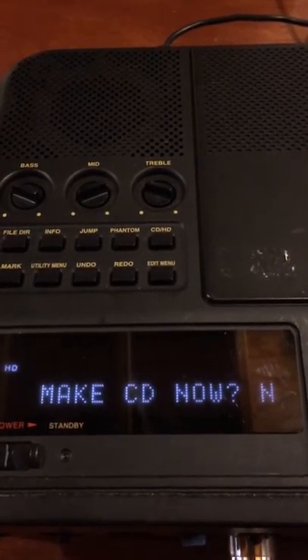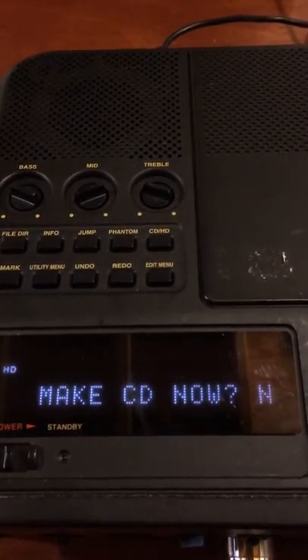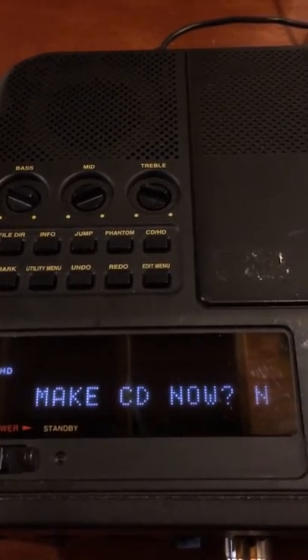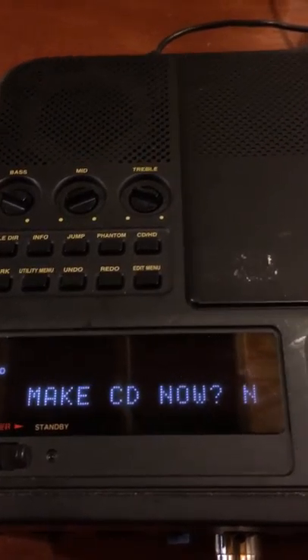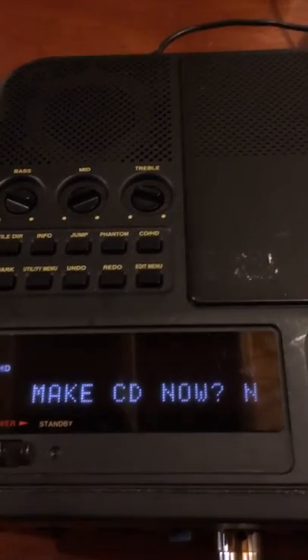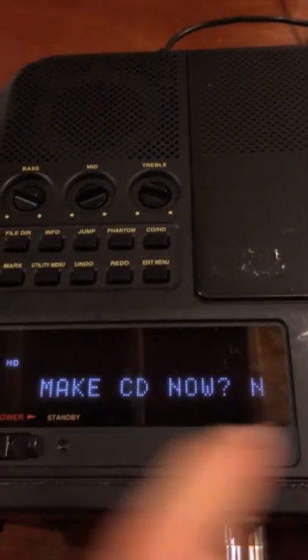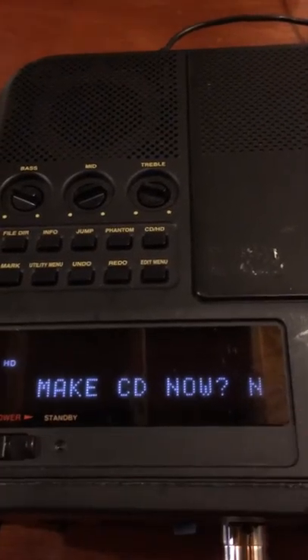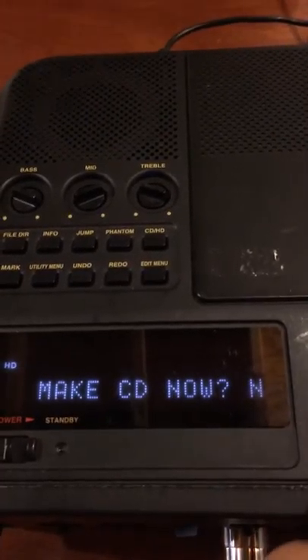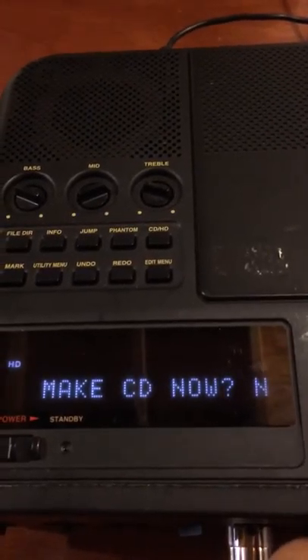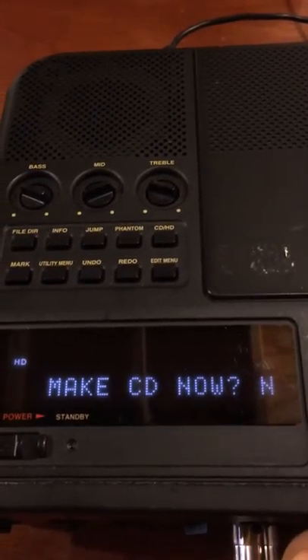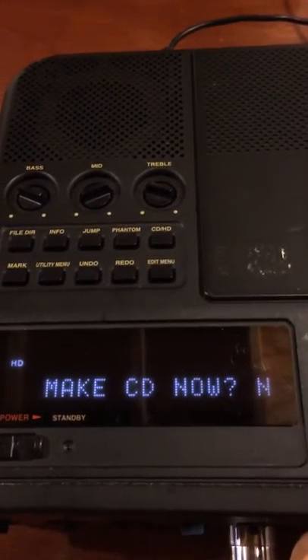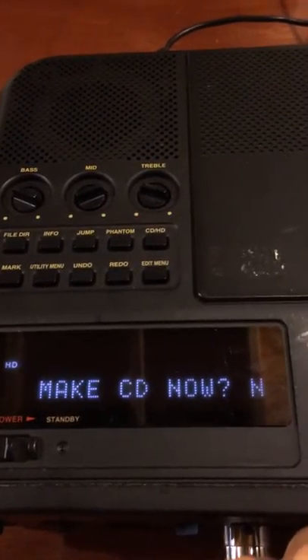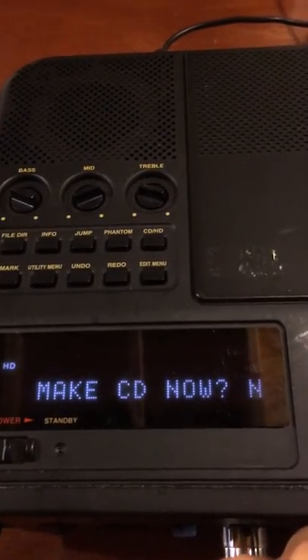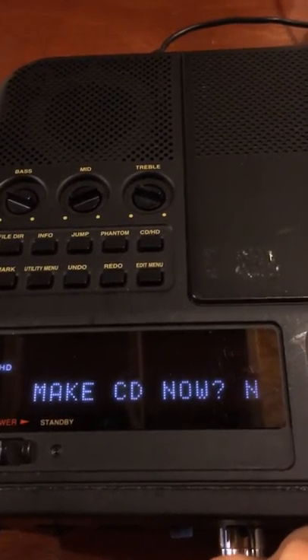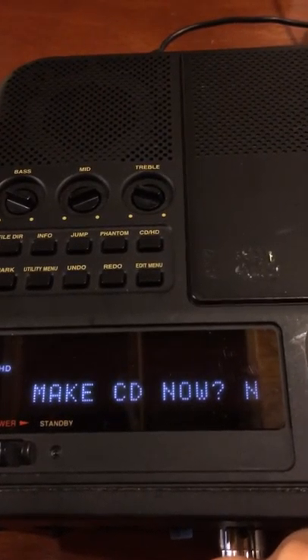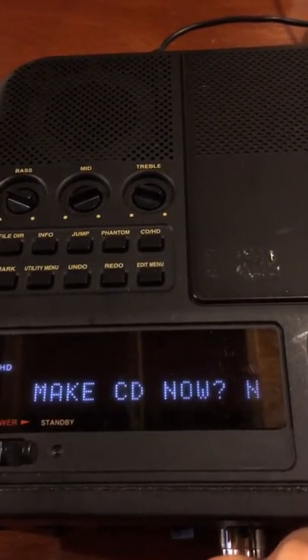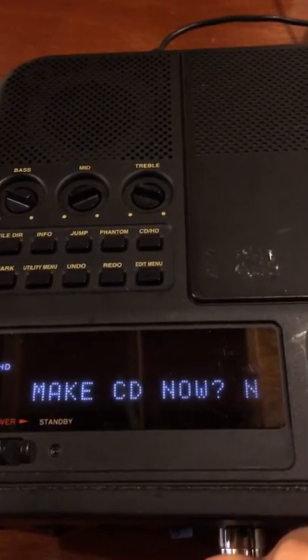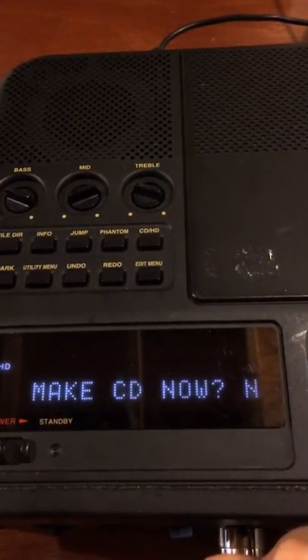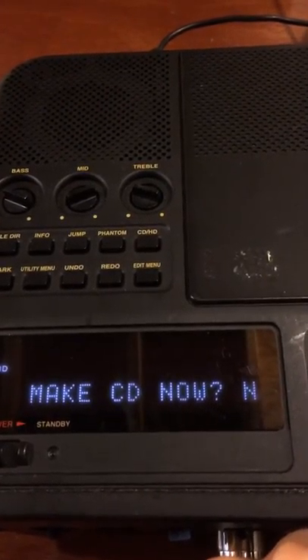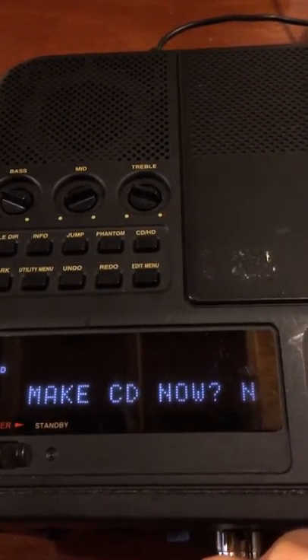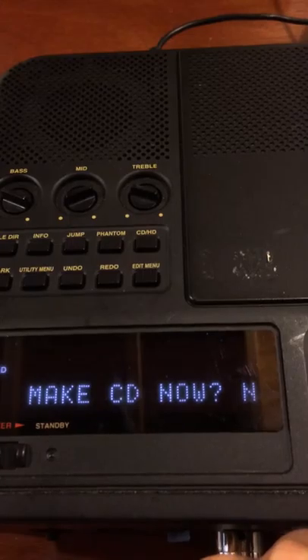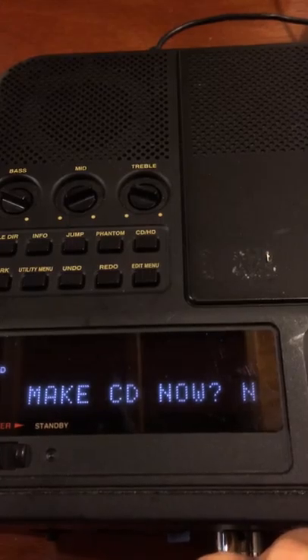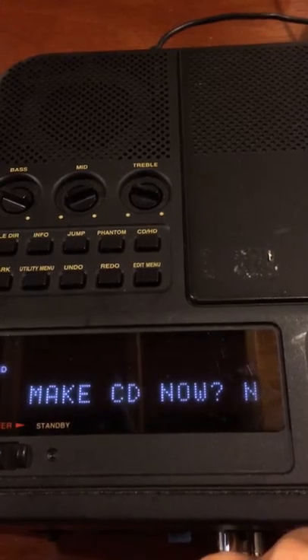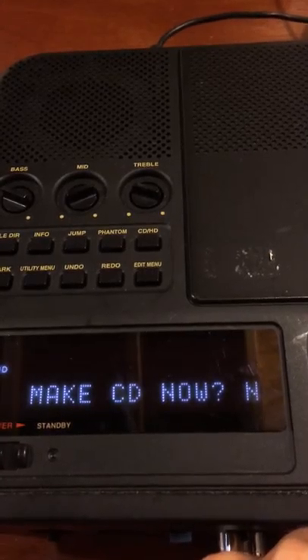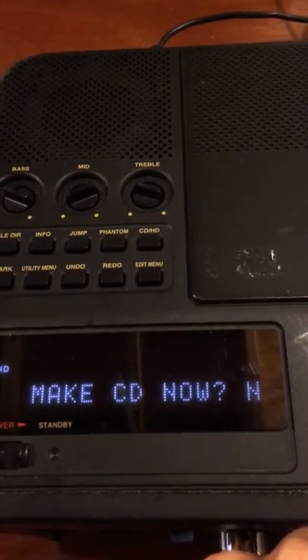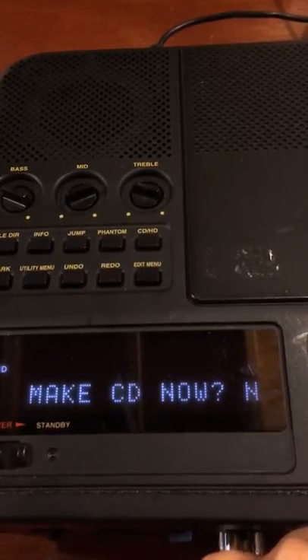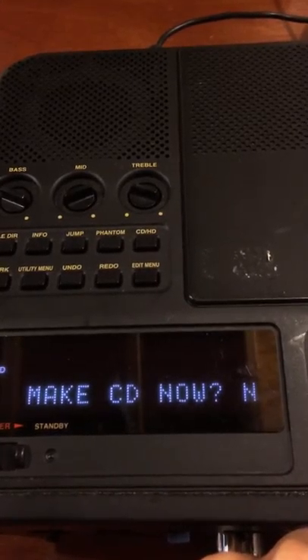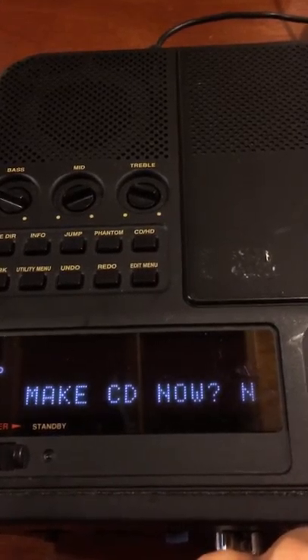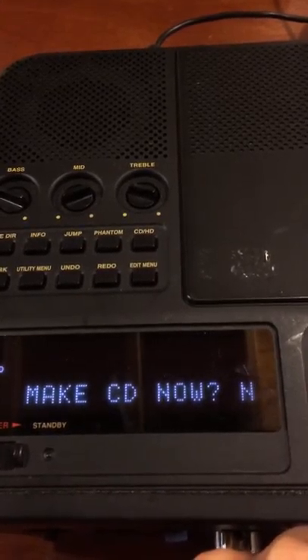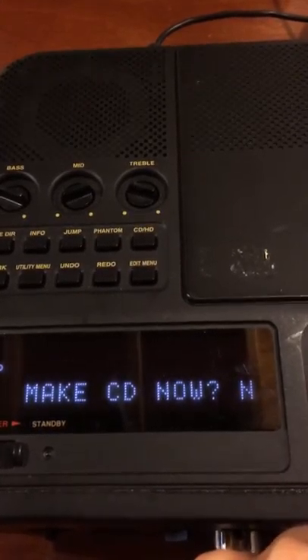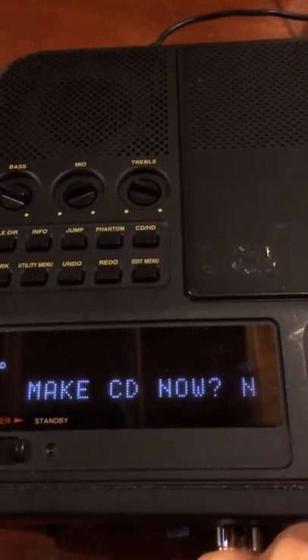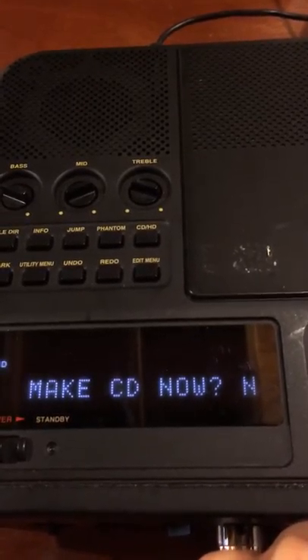I'm going to say no, I don't want to make a CD right now. I'm just going to show you that that recording worked.